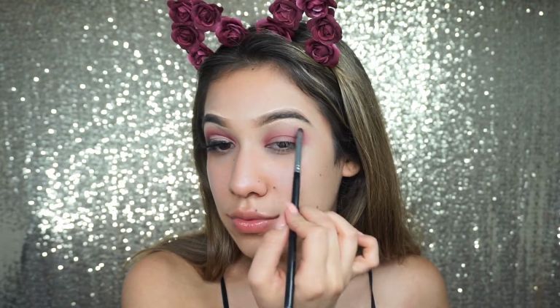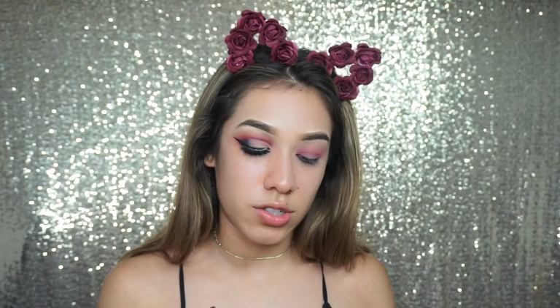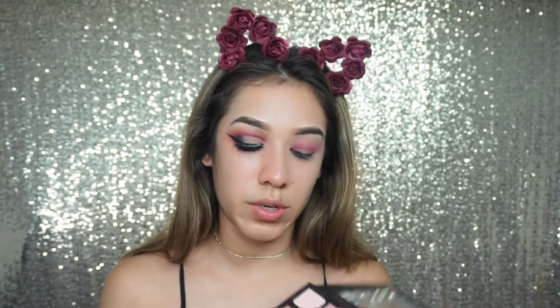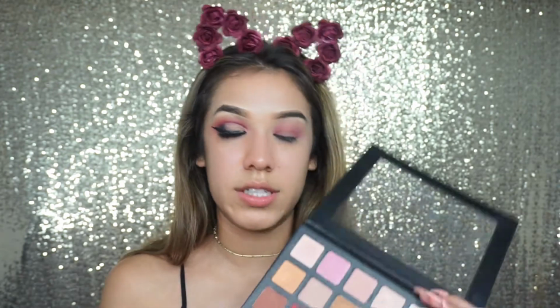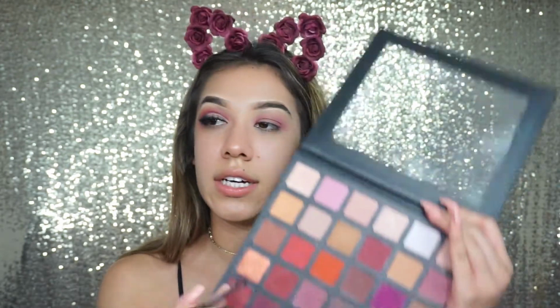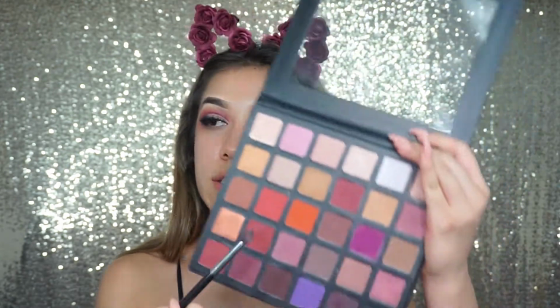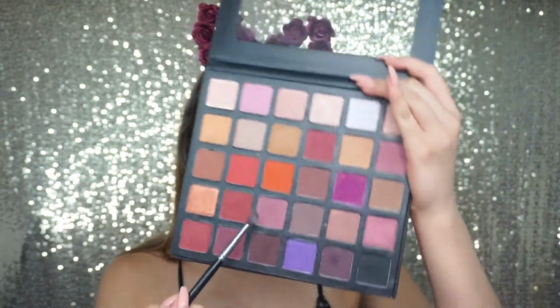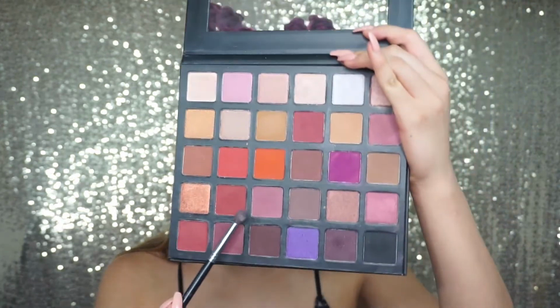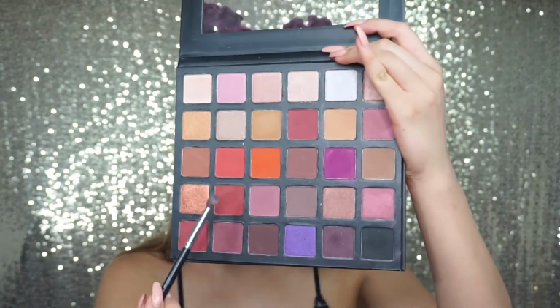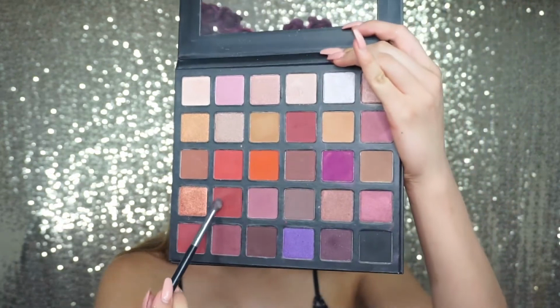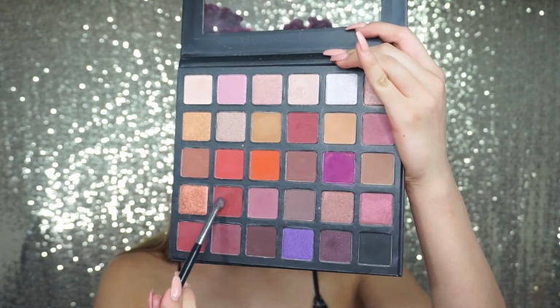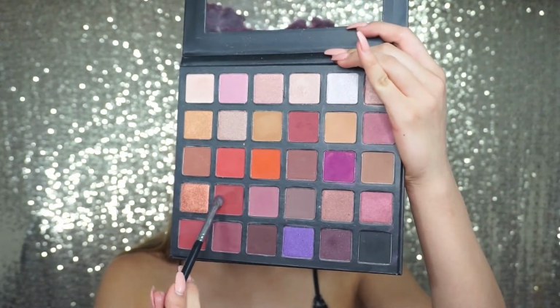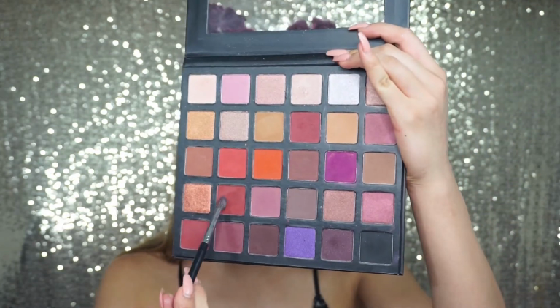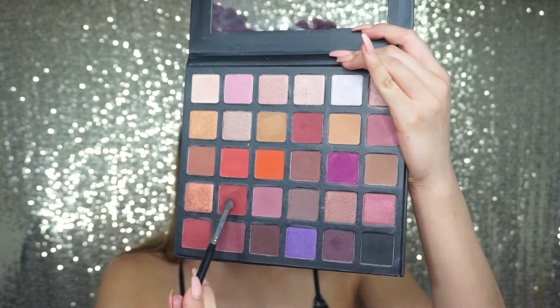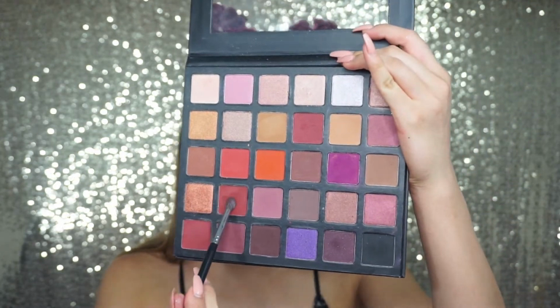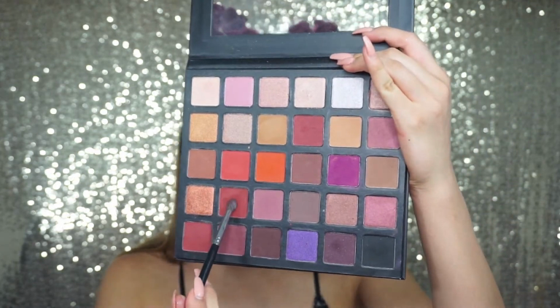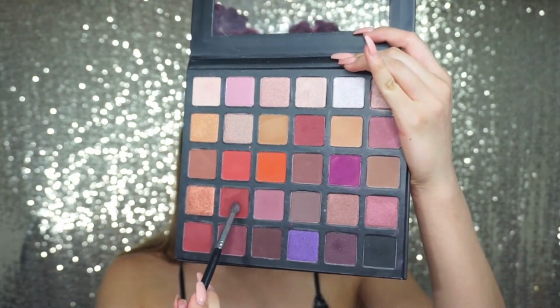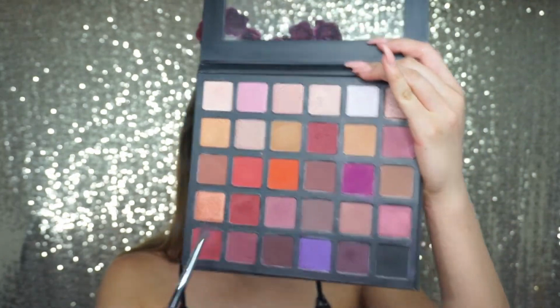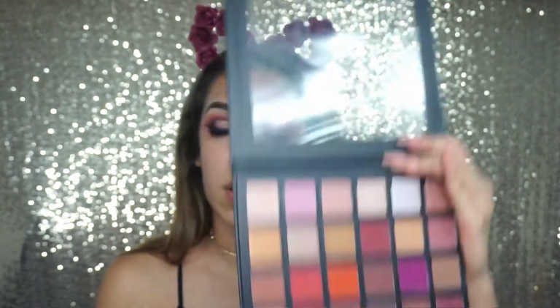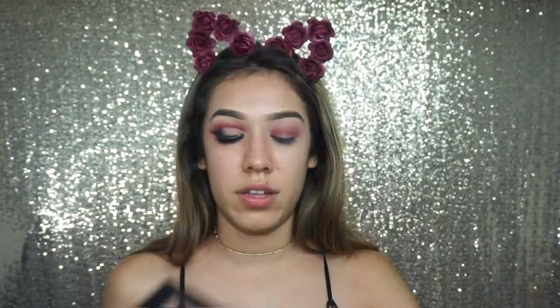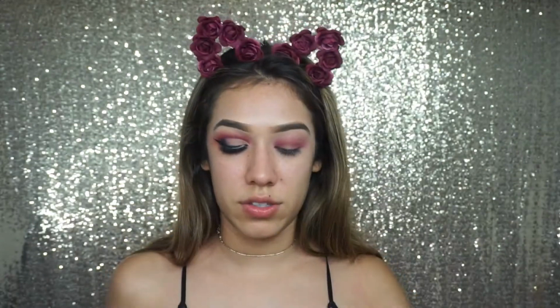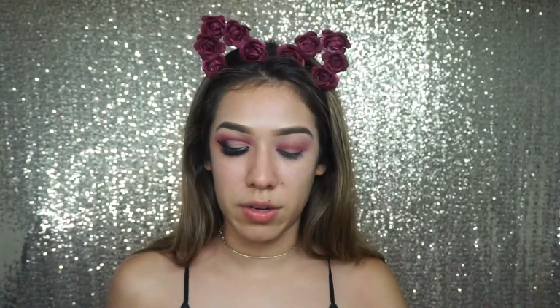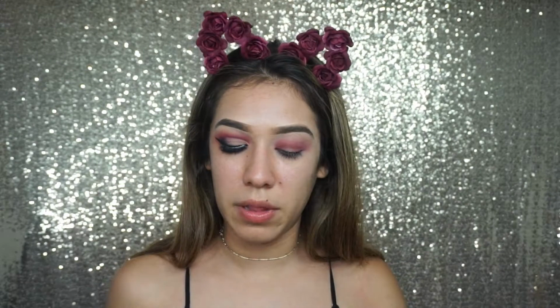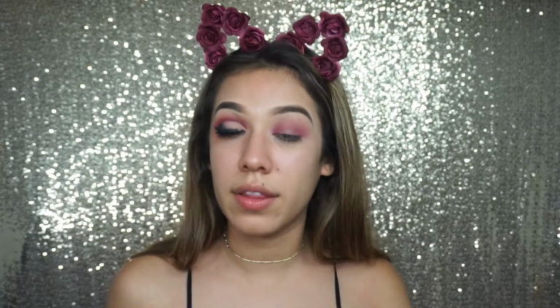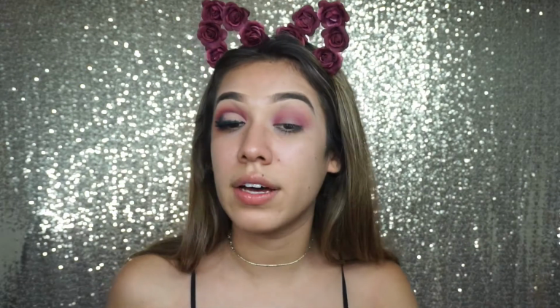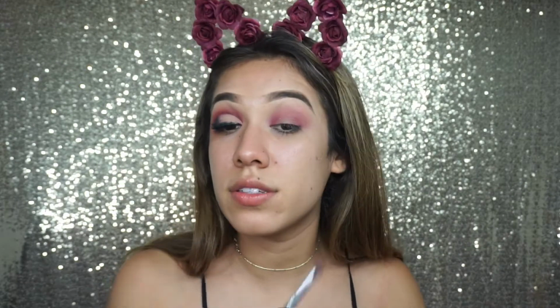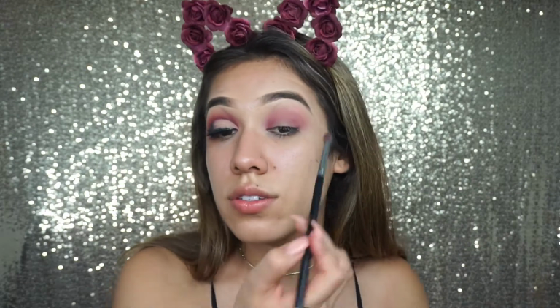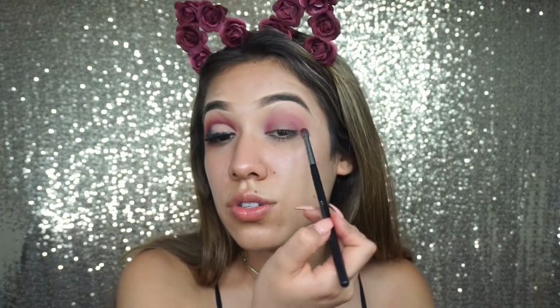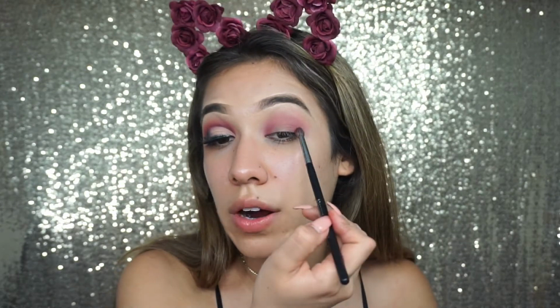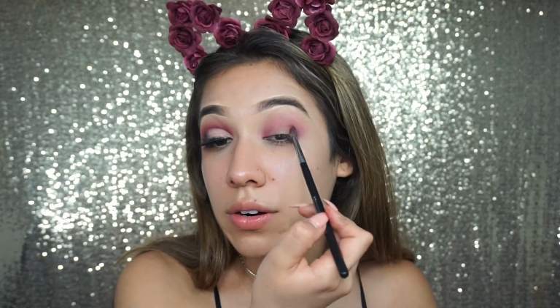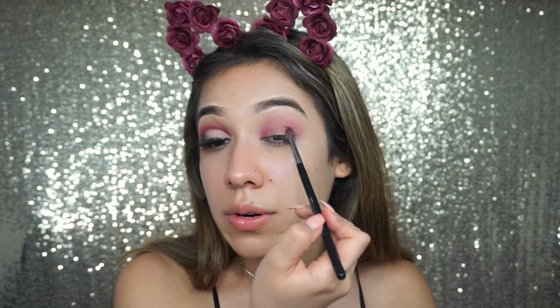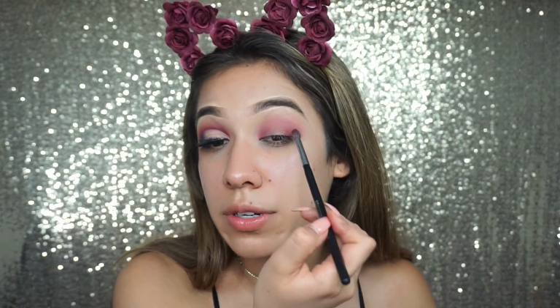We're going to take a deeper color — this one right over here — and start applying that to our outer corner.